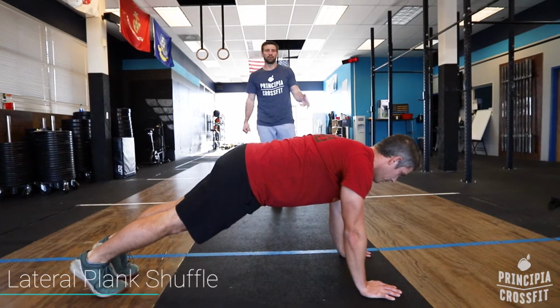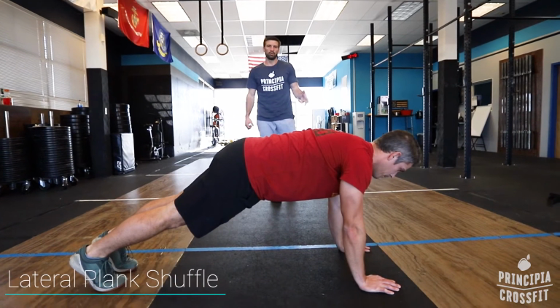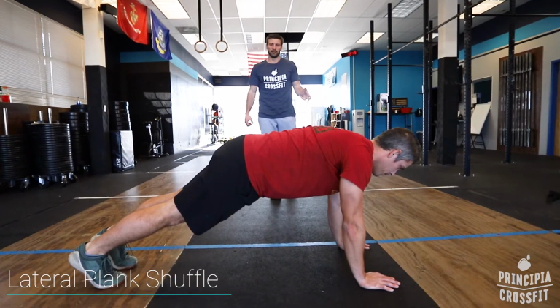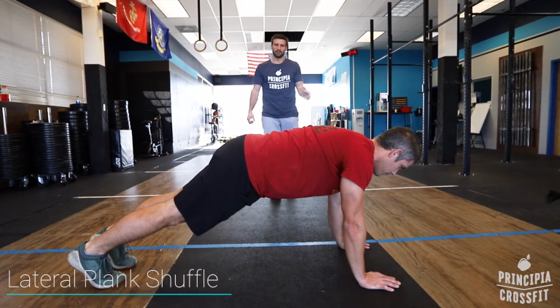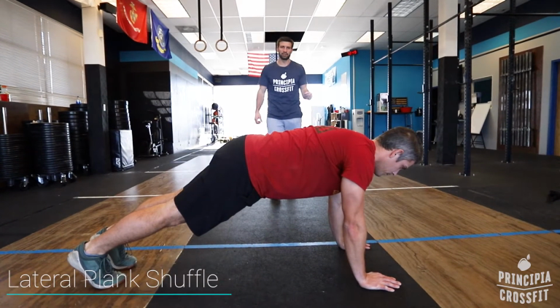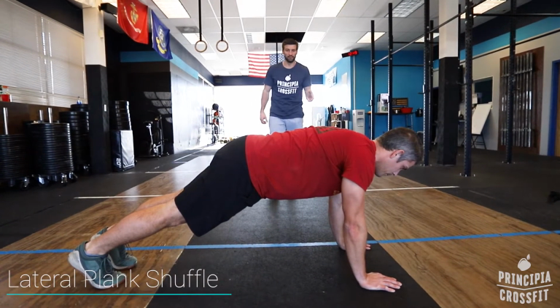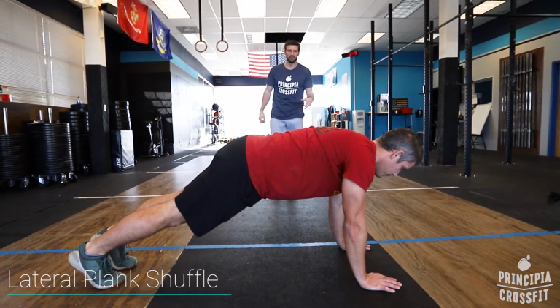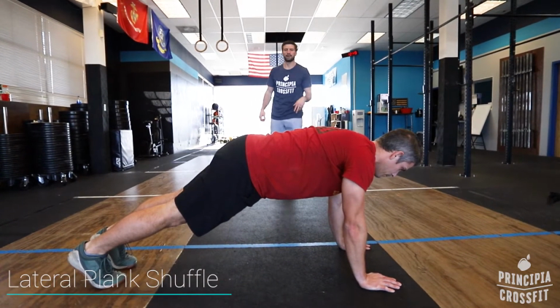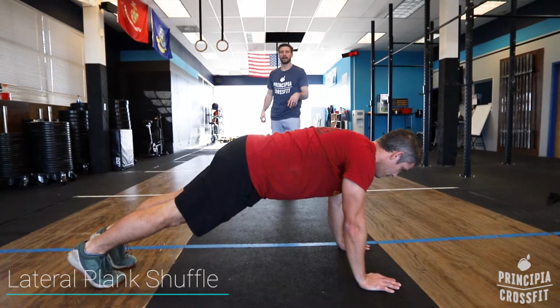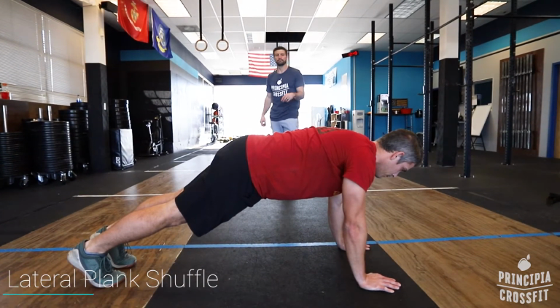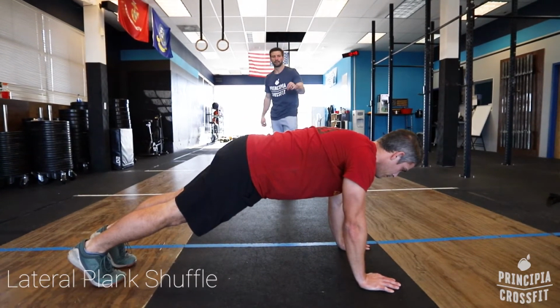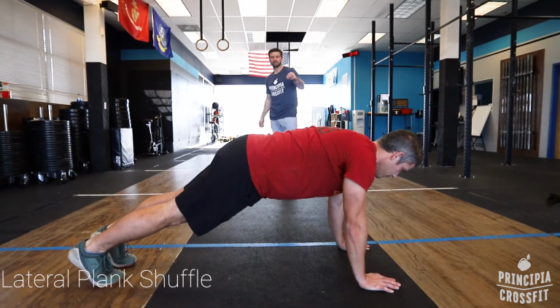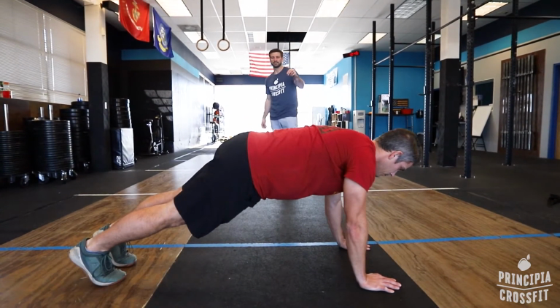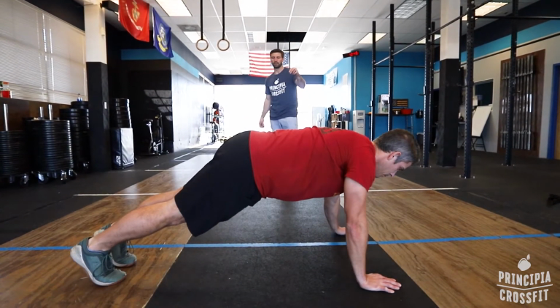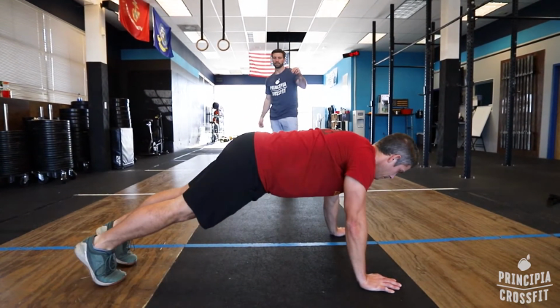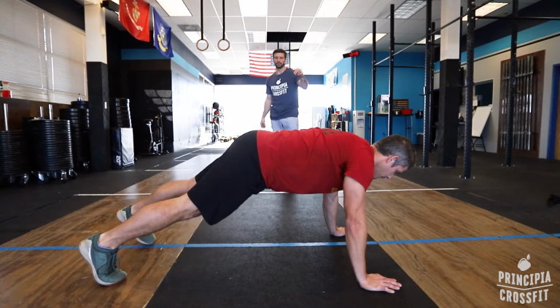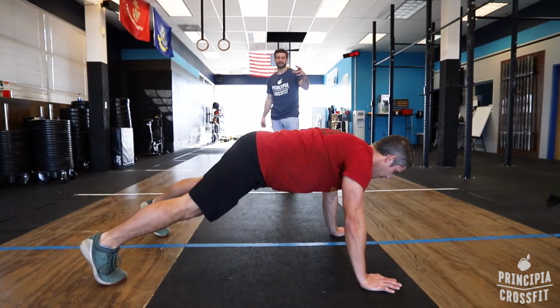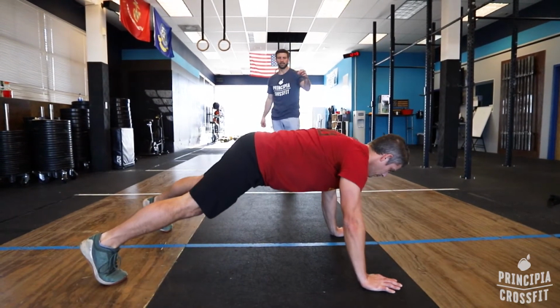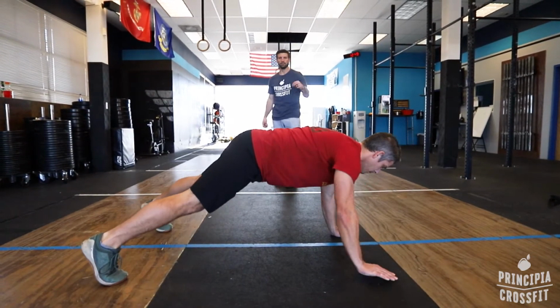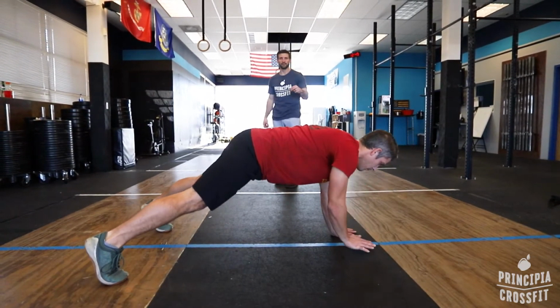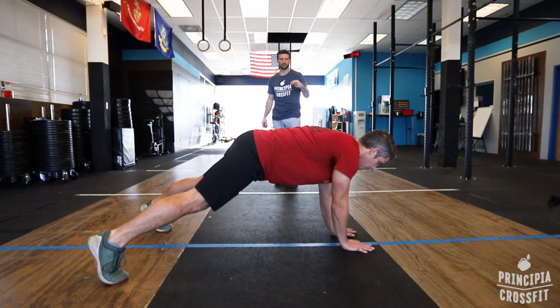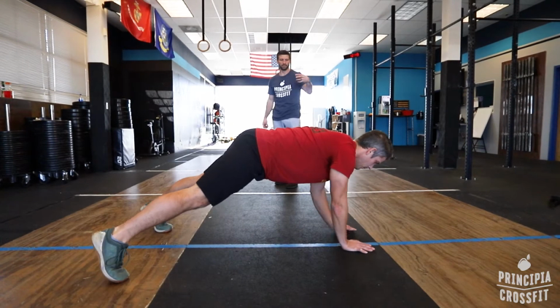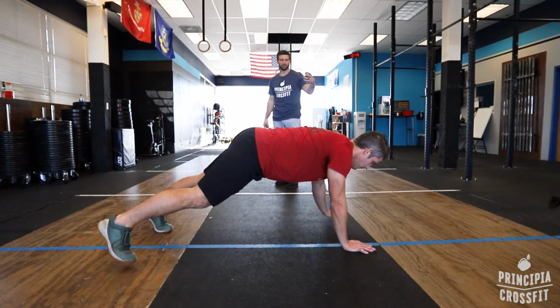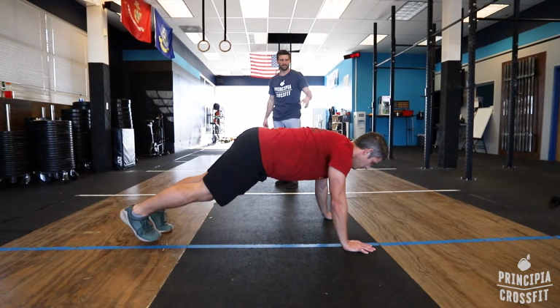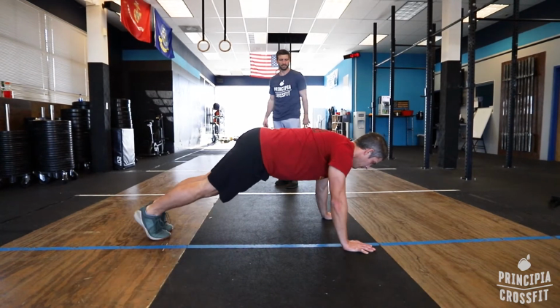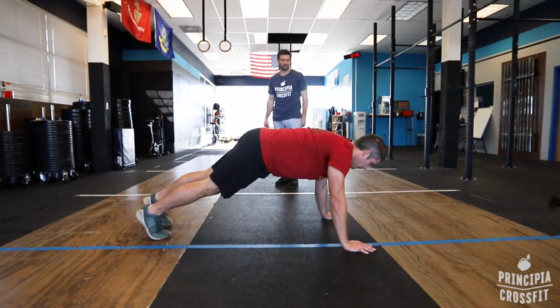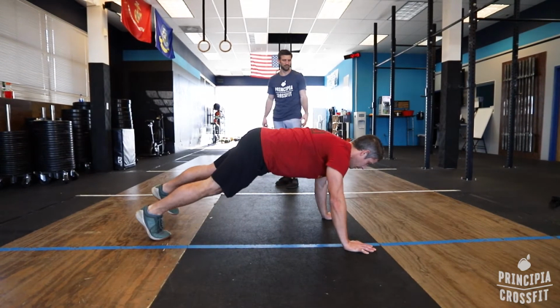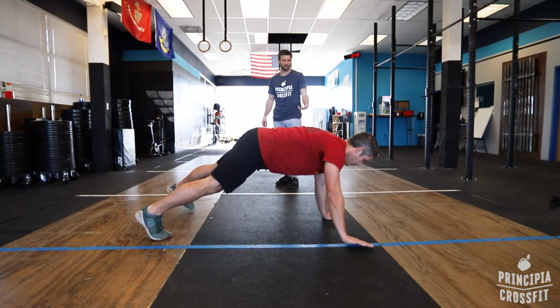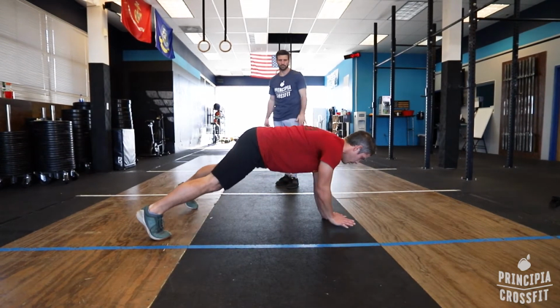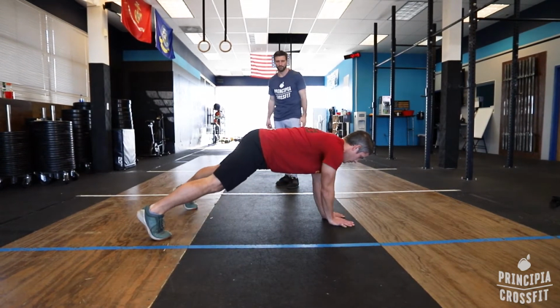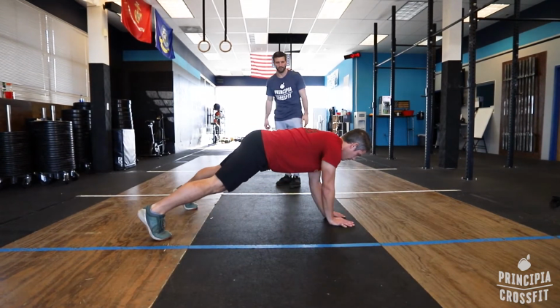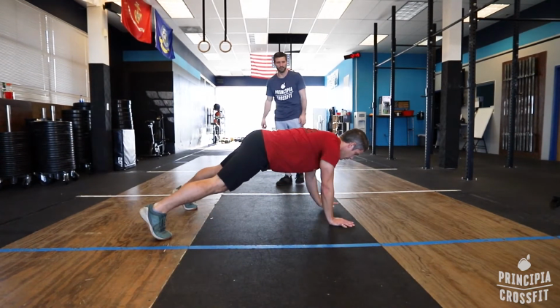Lateral plank shuffle. So this is the lateral plank shuffle — it's actually a moving exercise, done for distance. In this case, we're just doing five feet.